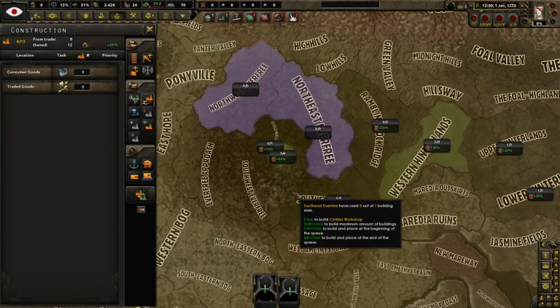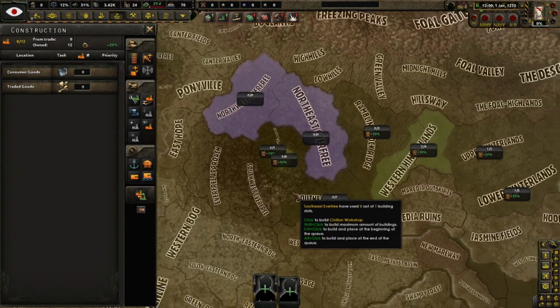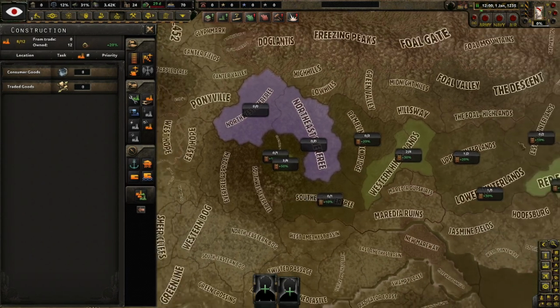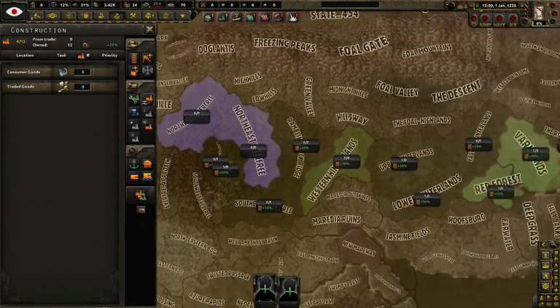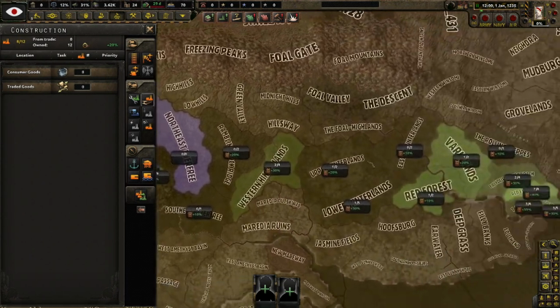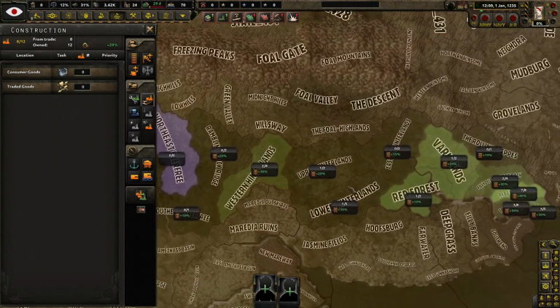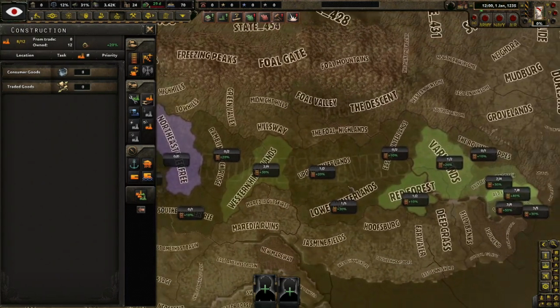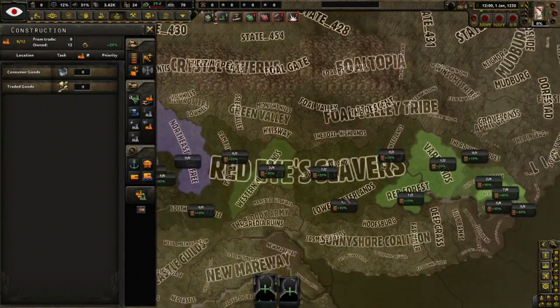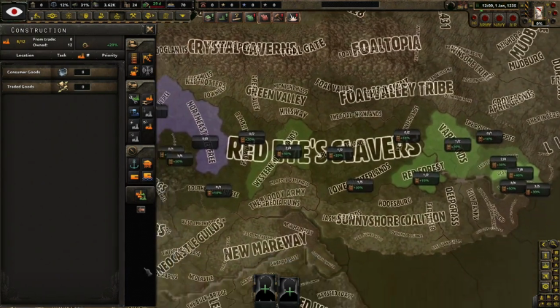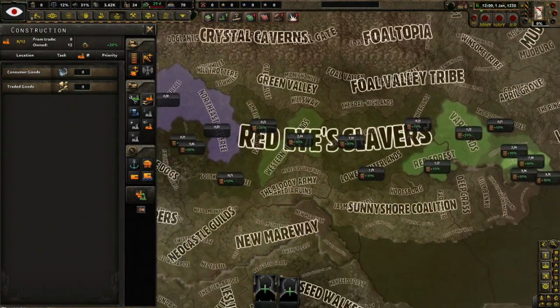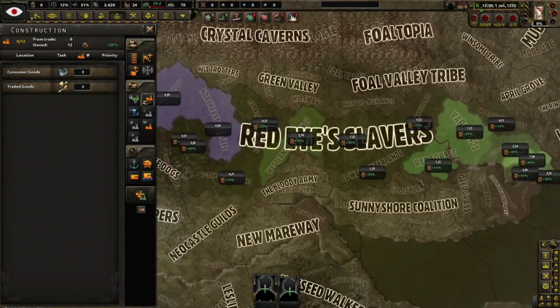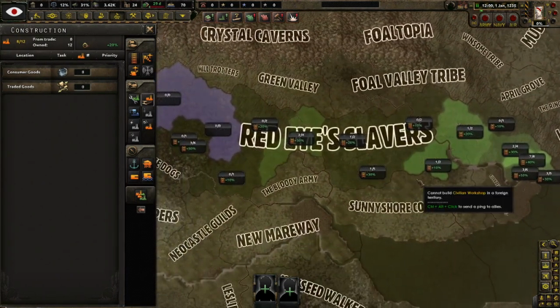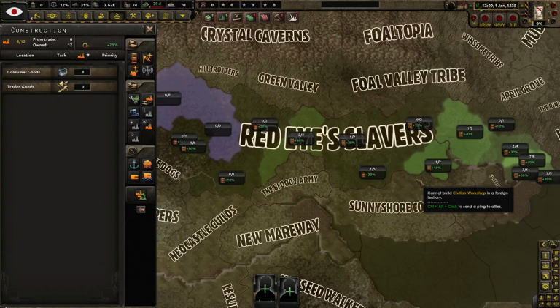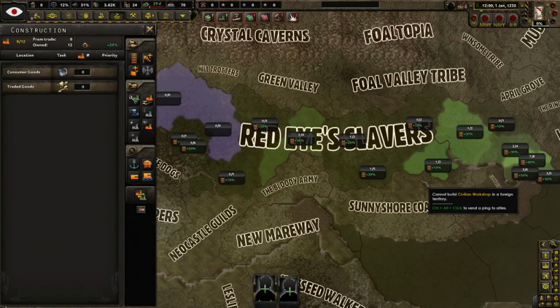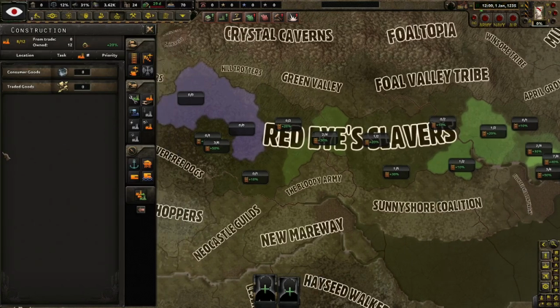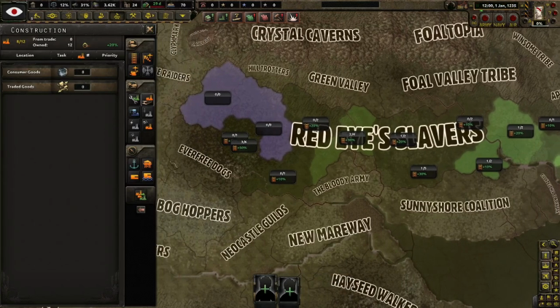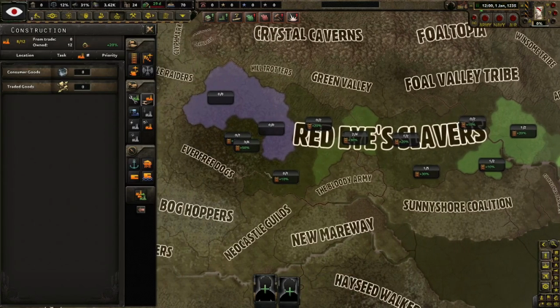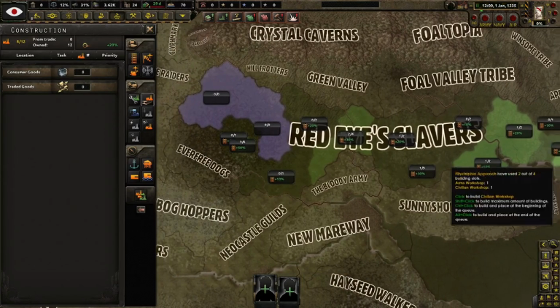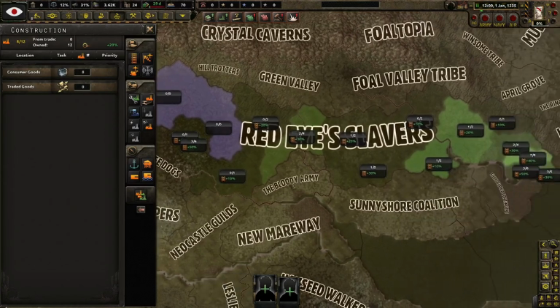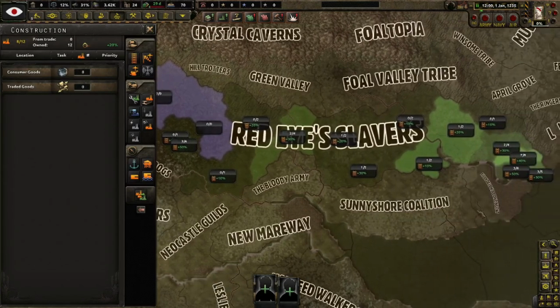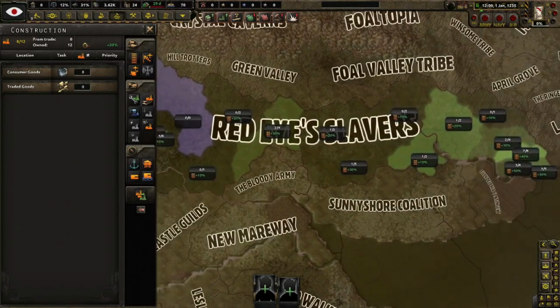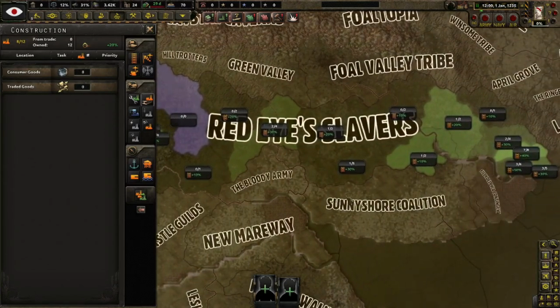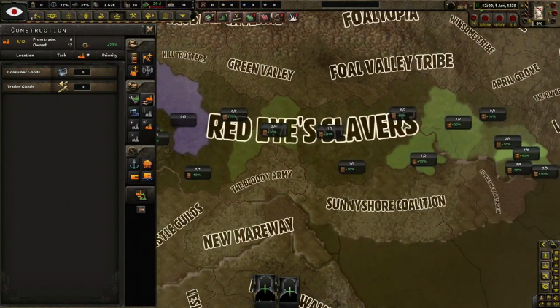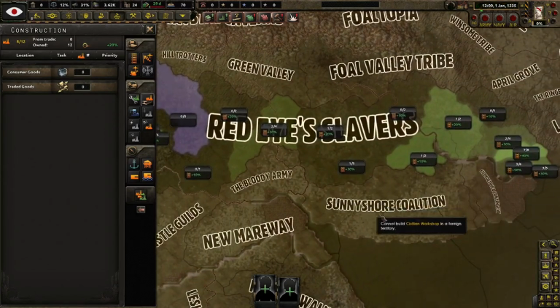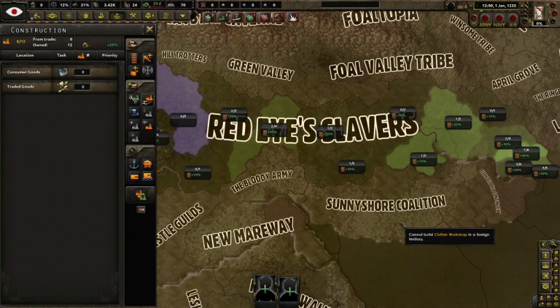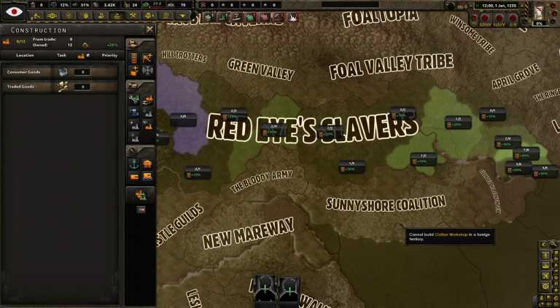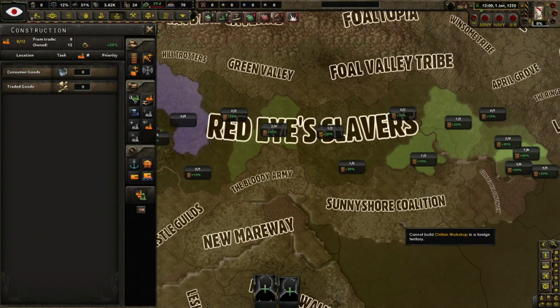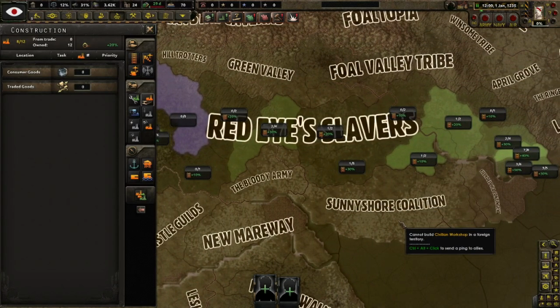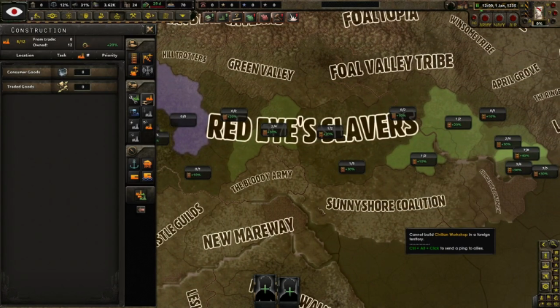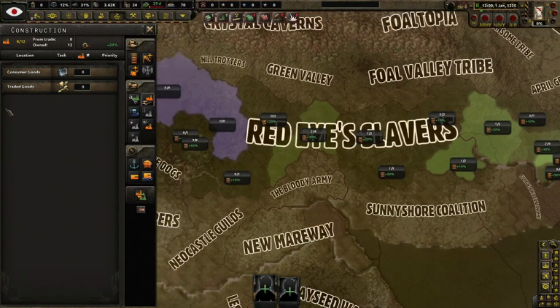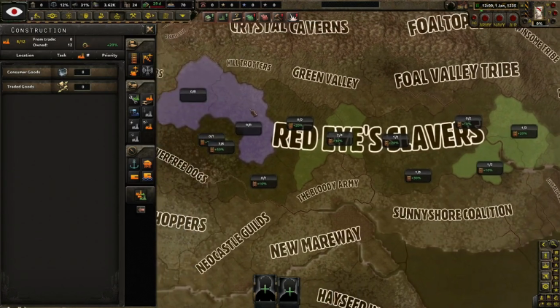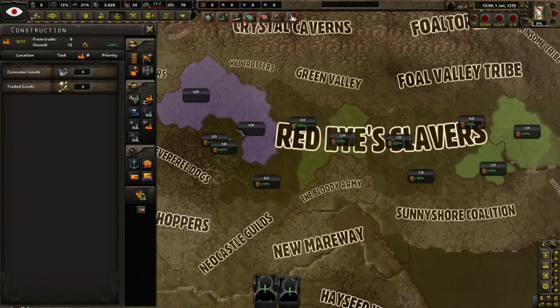He was a scout who saw the horrors of the wastes and who saw a stable do nothing to help those who were suffering. He knew that something had to change regardless of whether or not his stable agreed. Birth of a Monster. The war is over here, I believe, with the Sunny Shore Coalition.